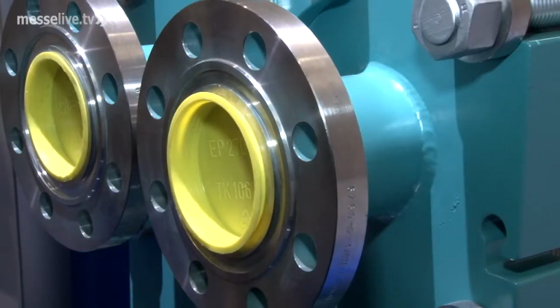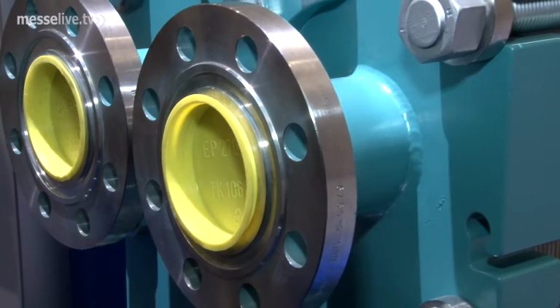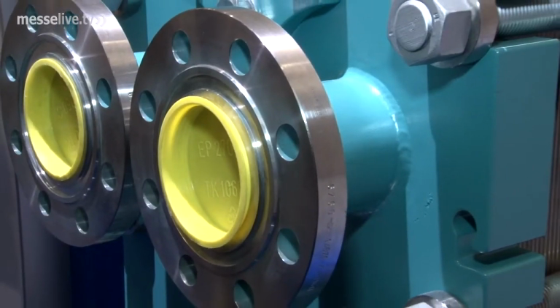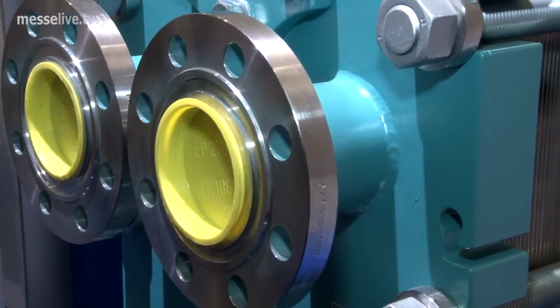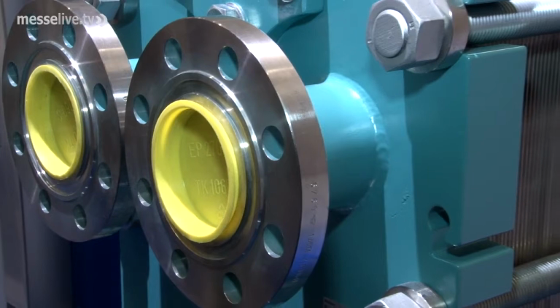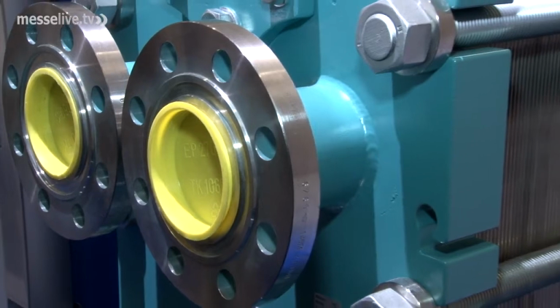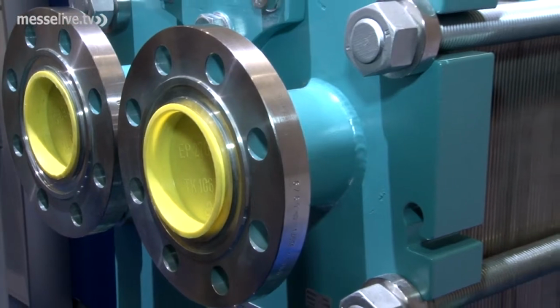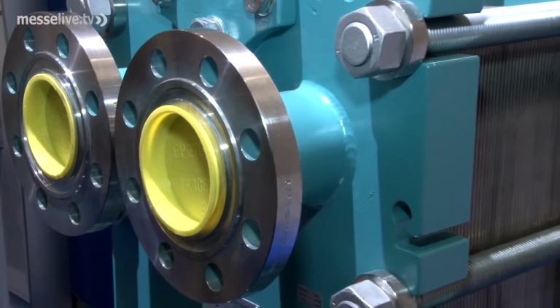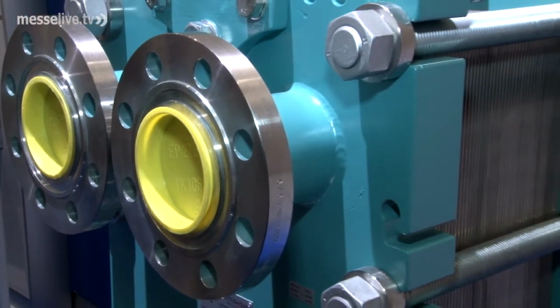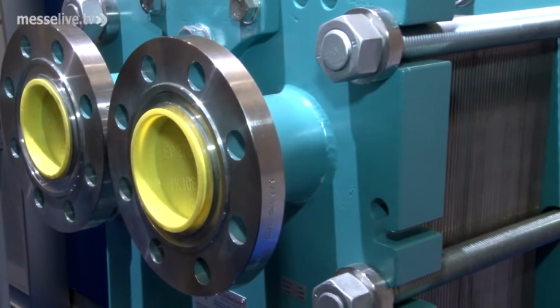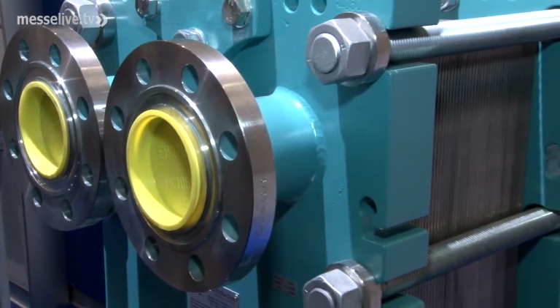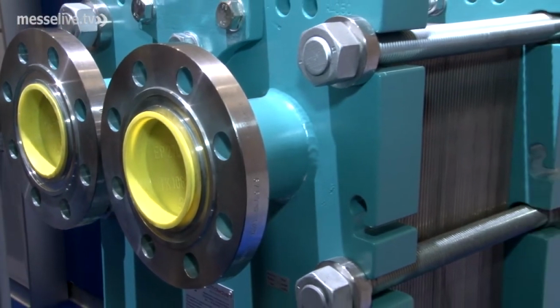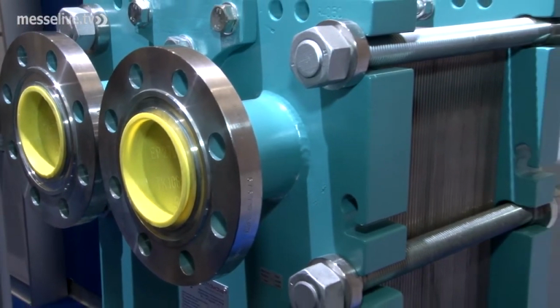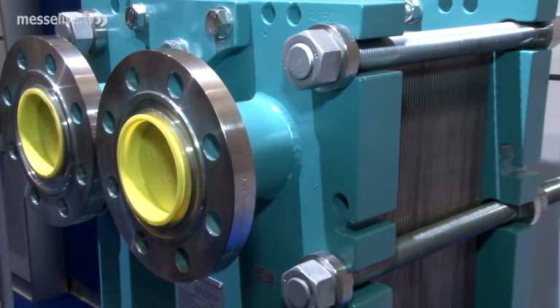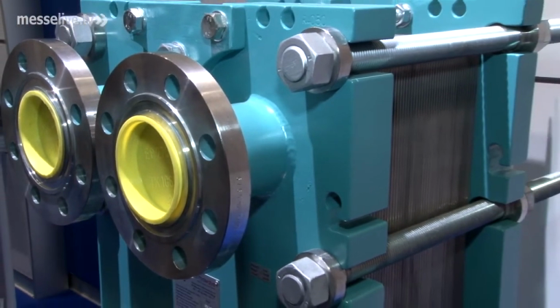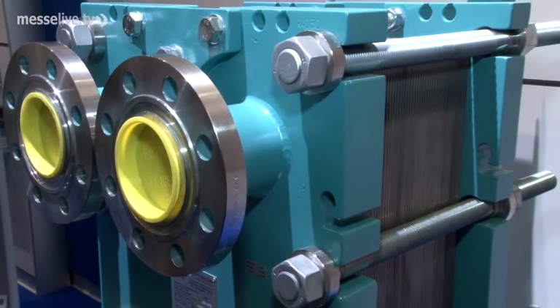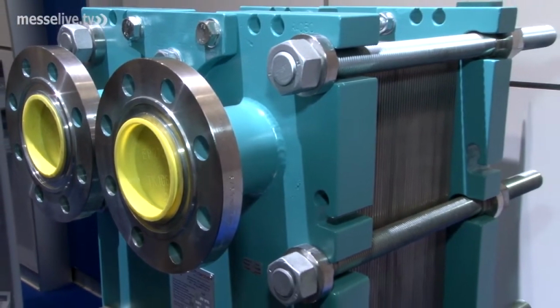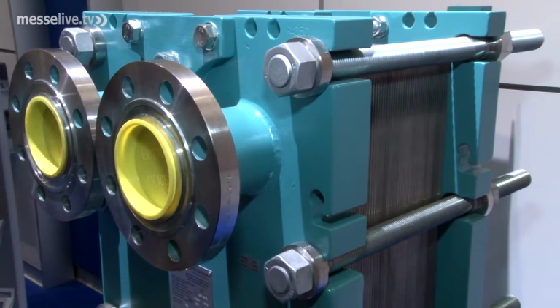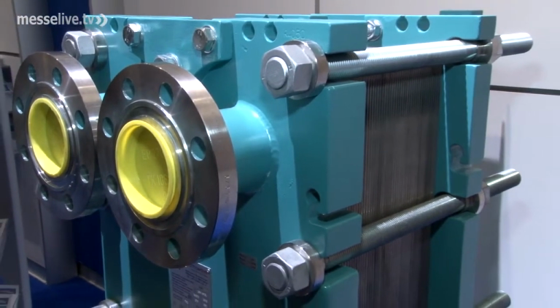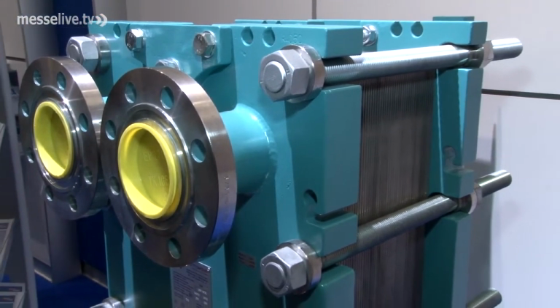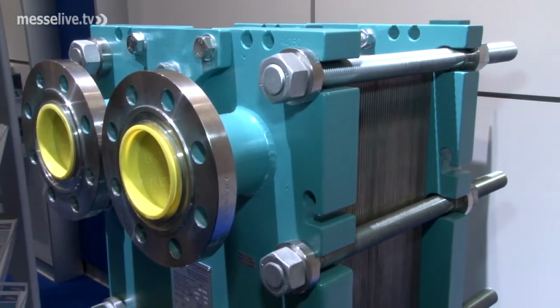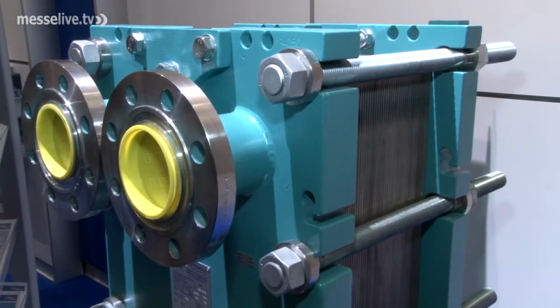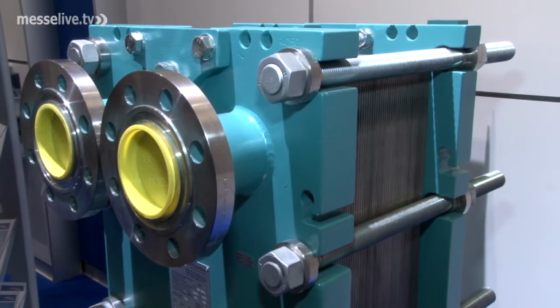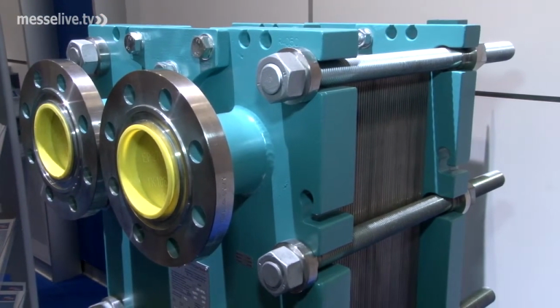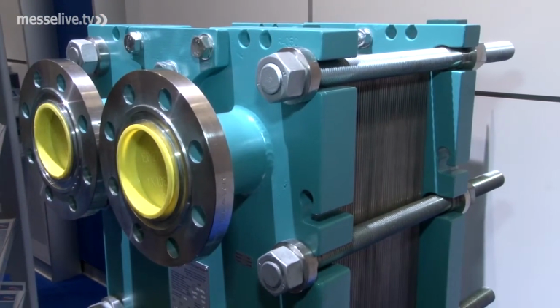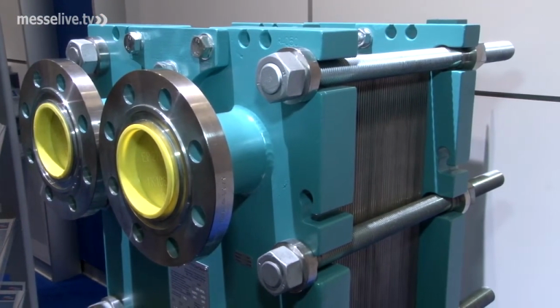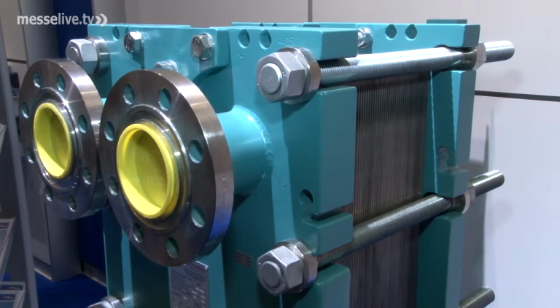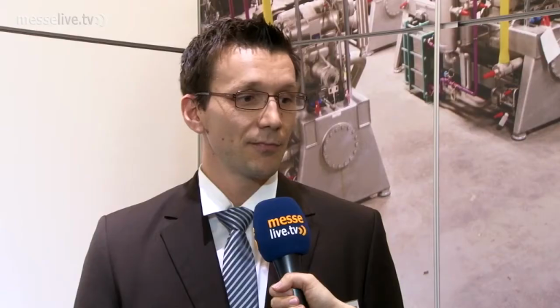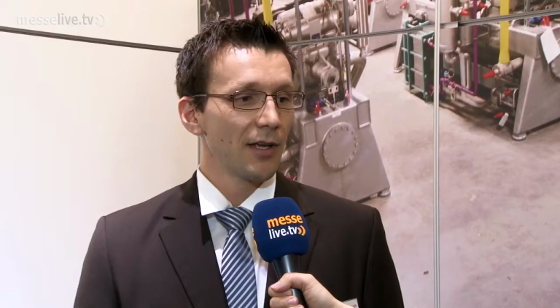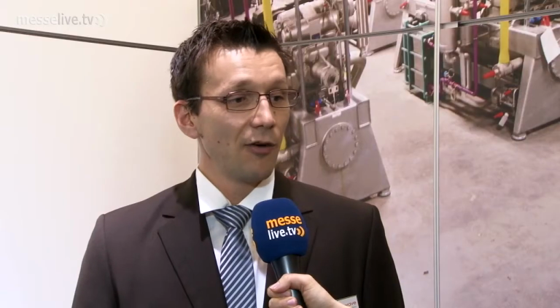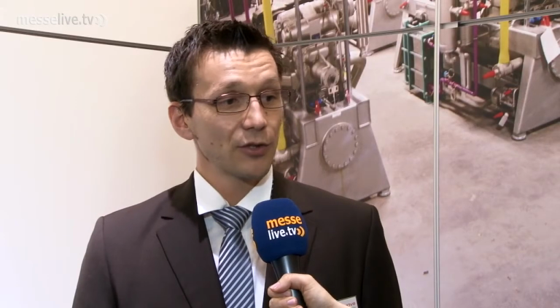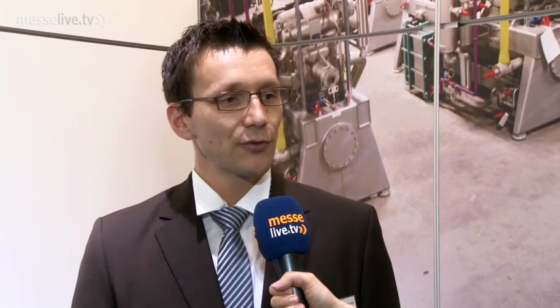At the same time, this type of screw assembled plate heat exchanger is efficient, maintenance friendly and cost effective.